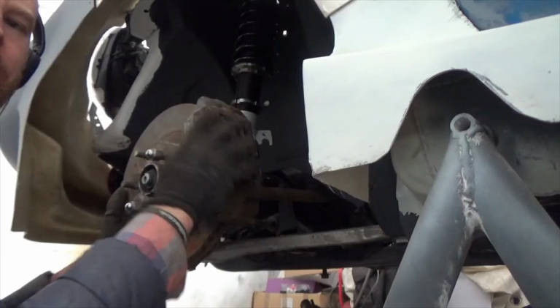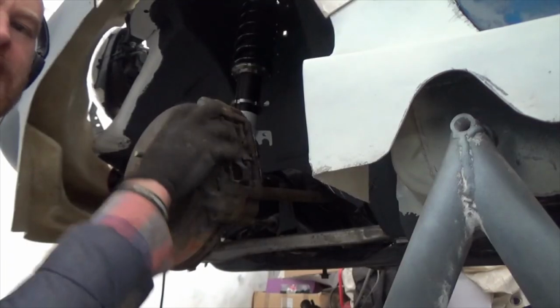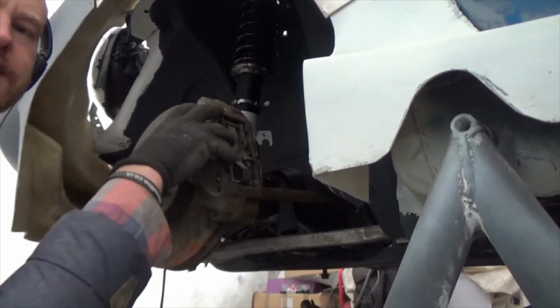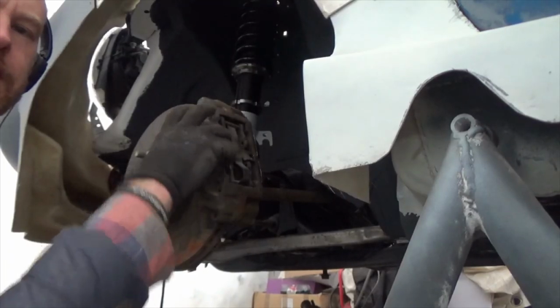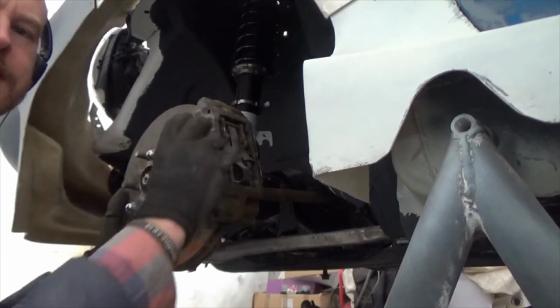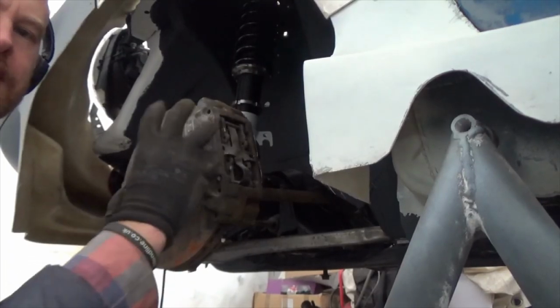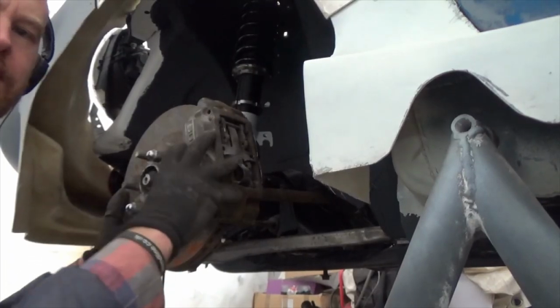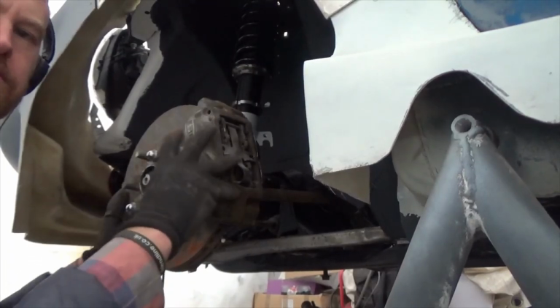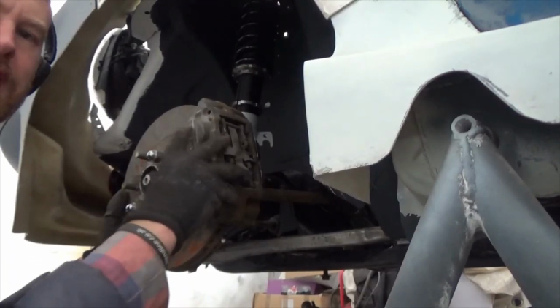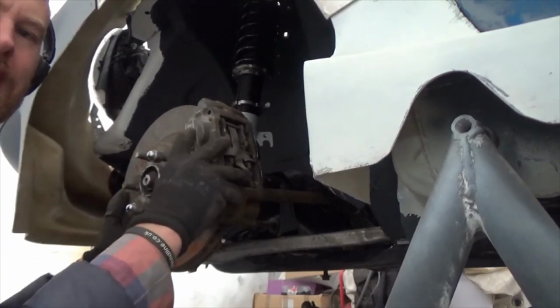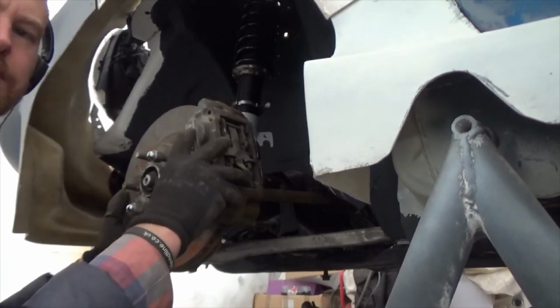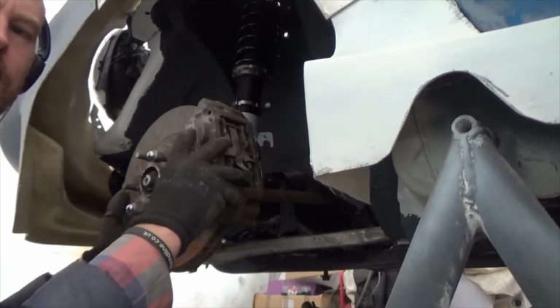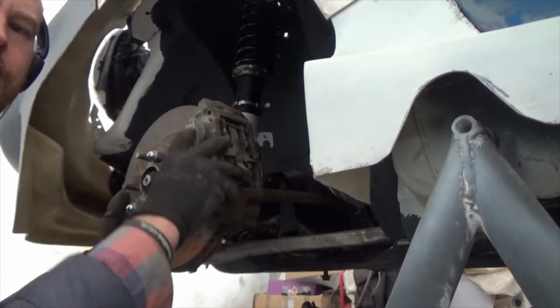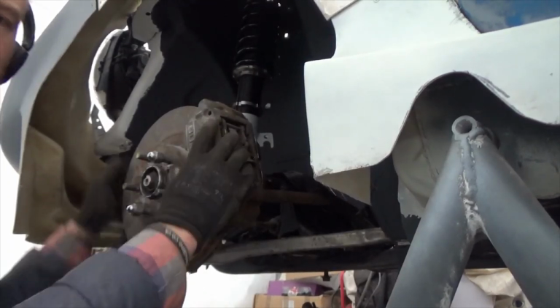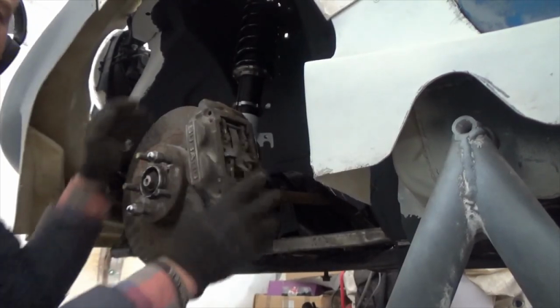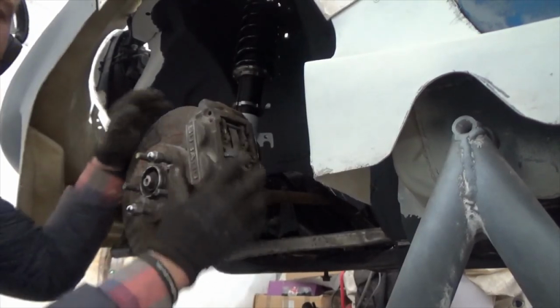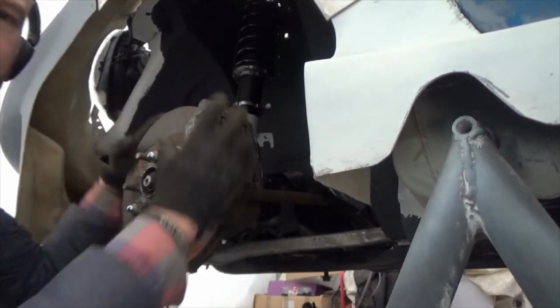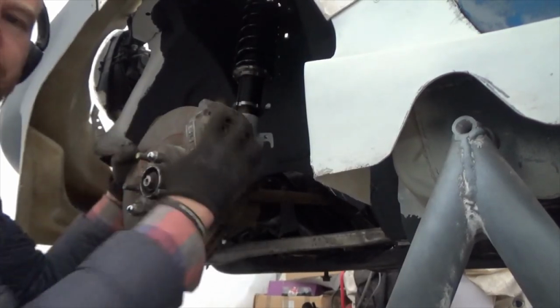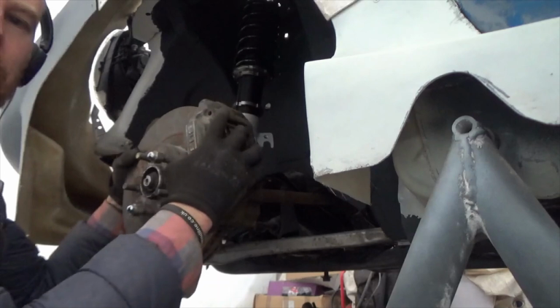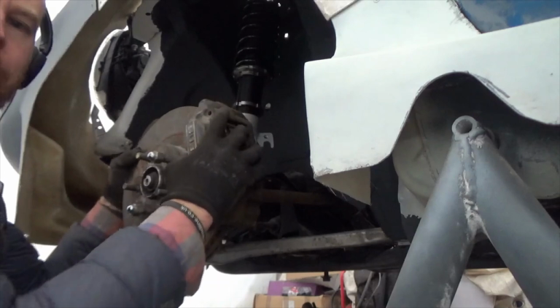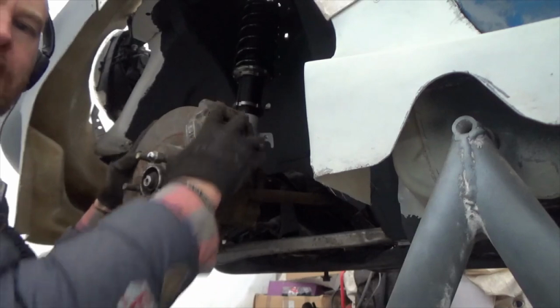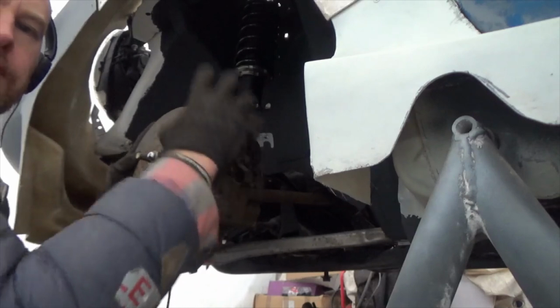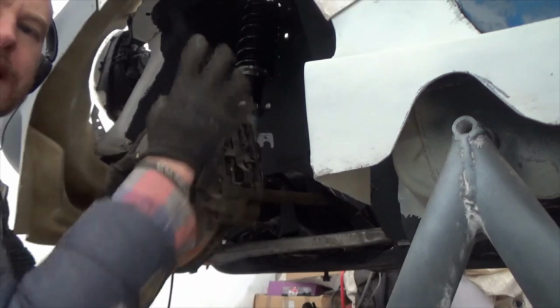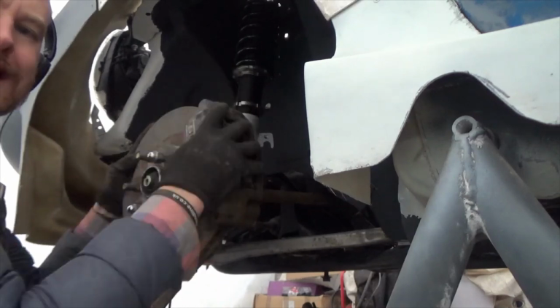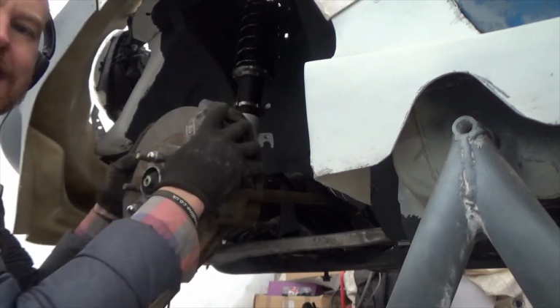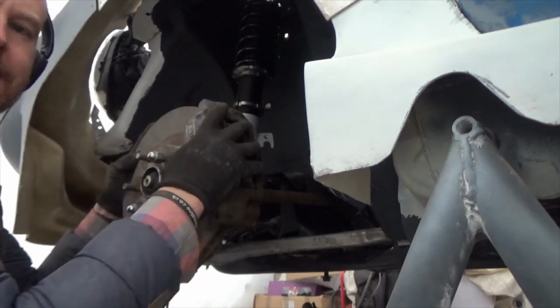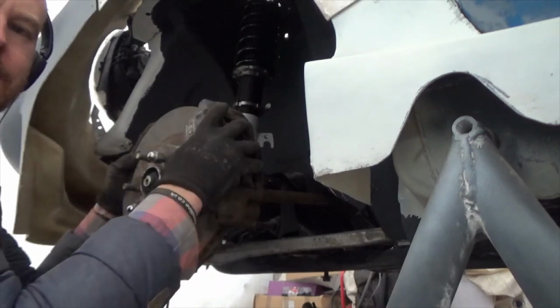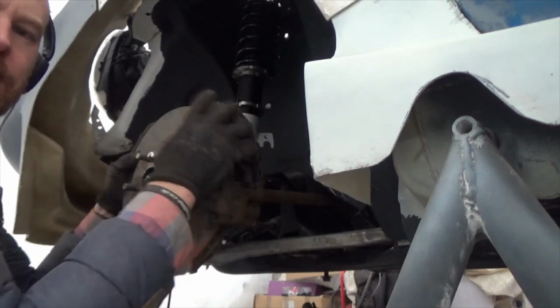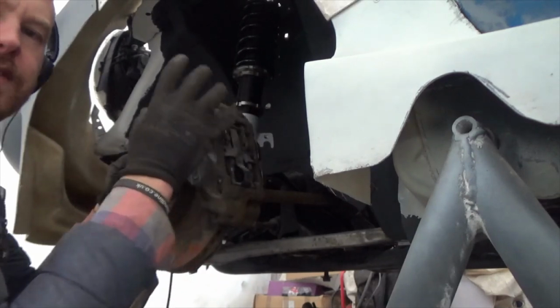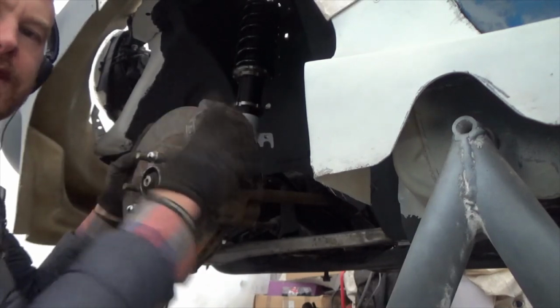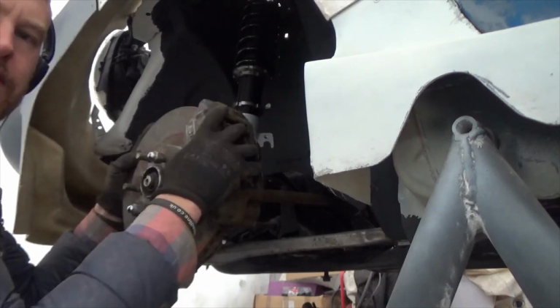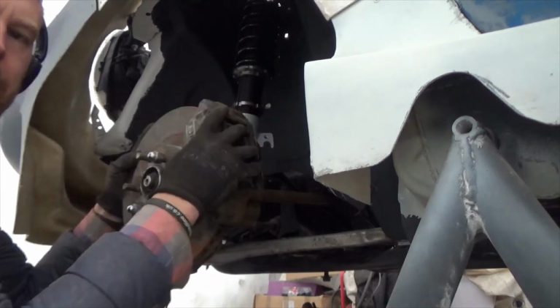Next I'm going to take the front brake calipers off. They've been on so long they are completely seized, so I need to free them up again.